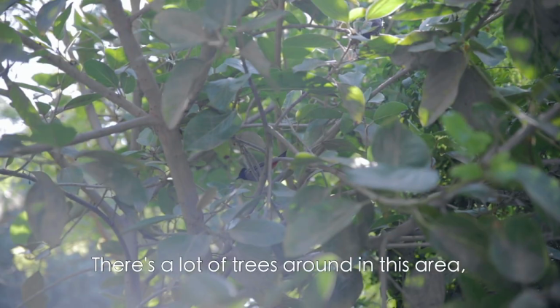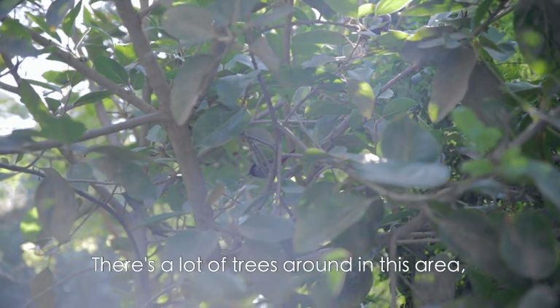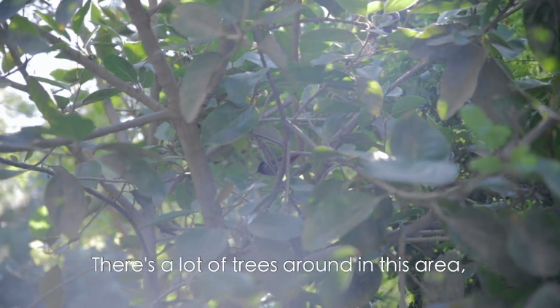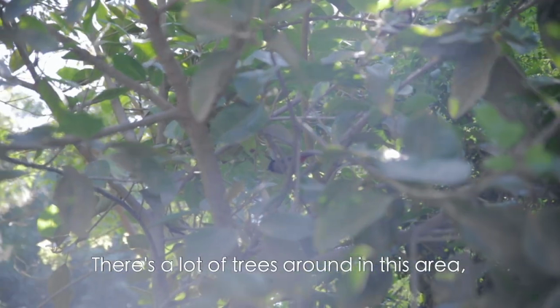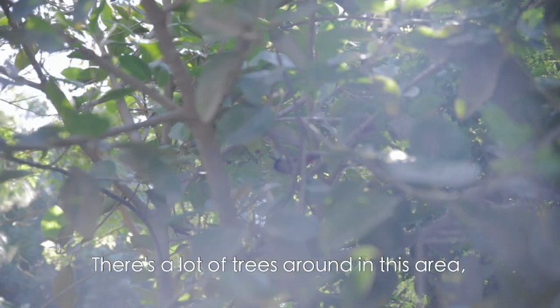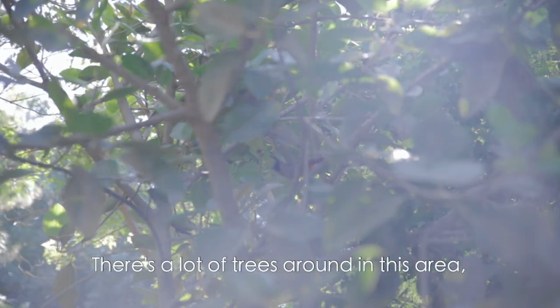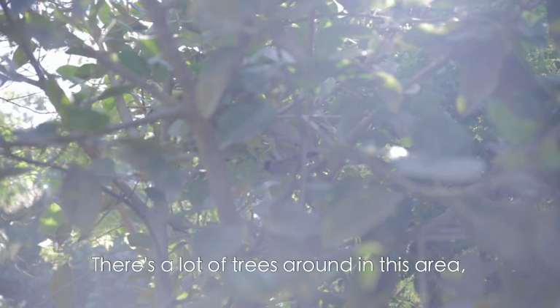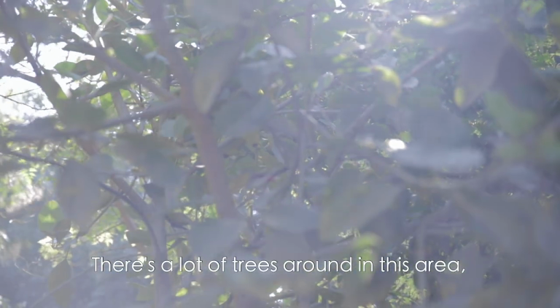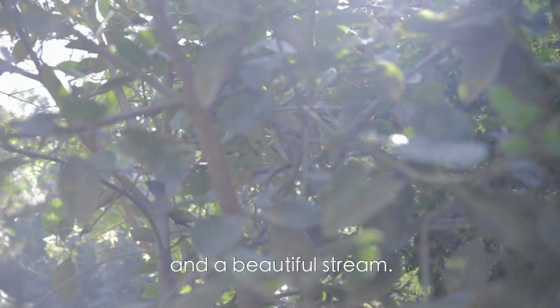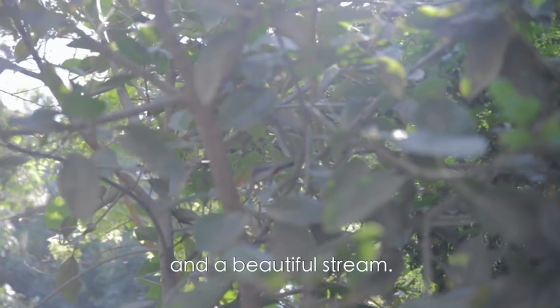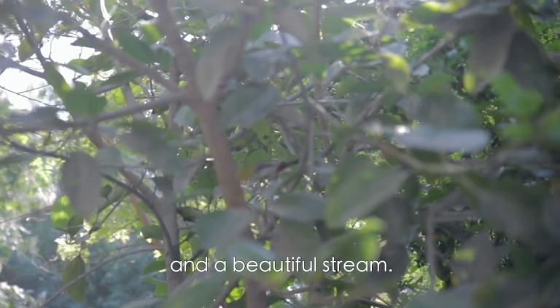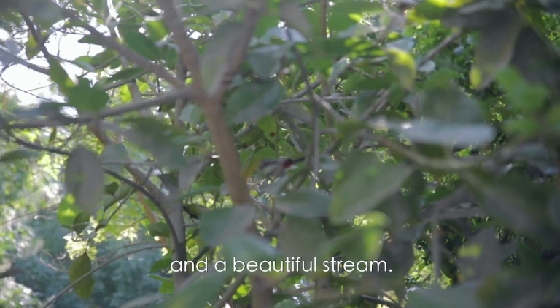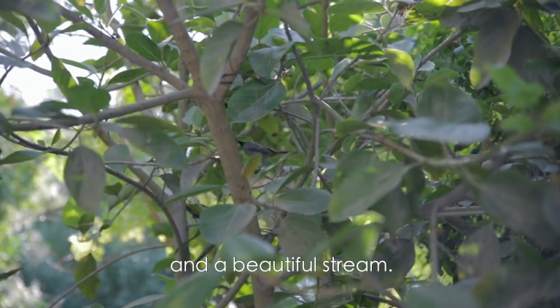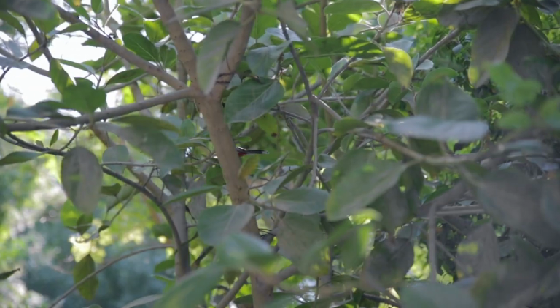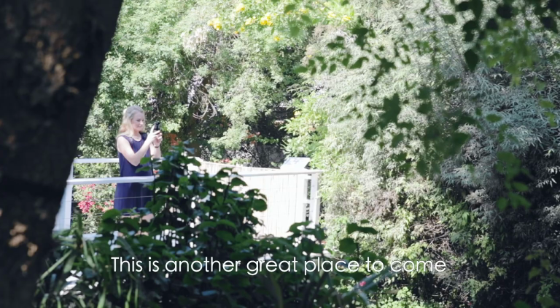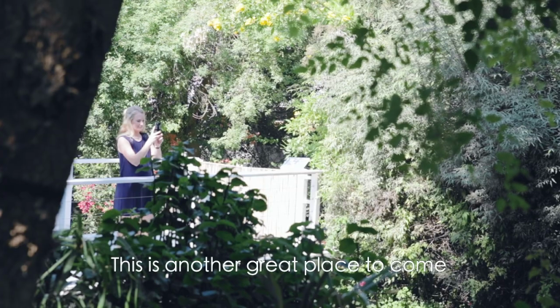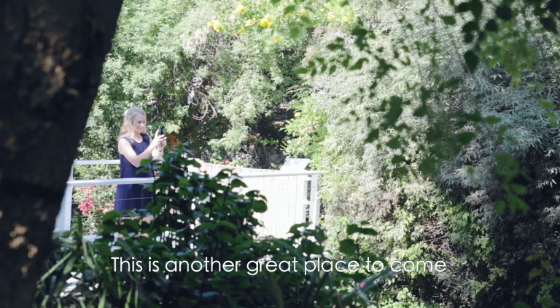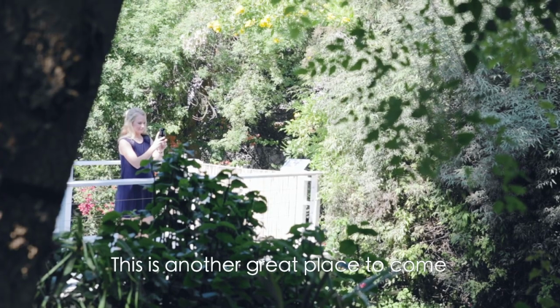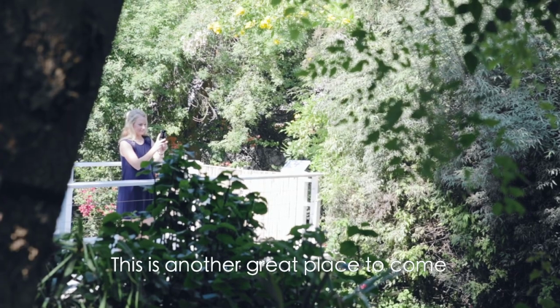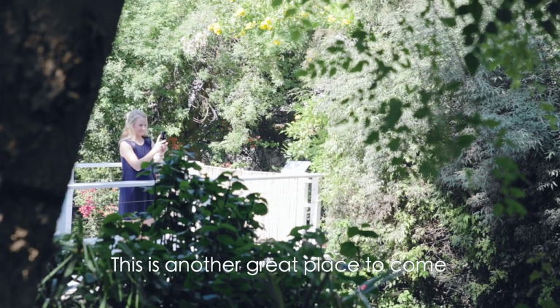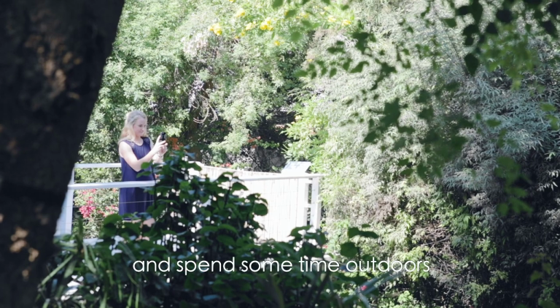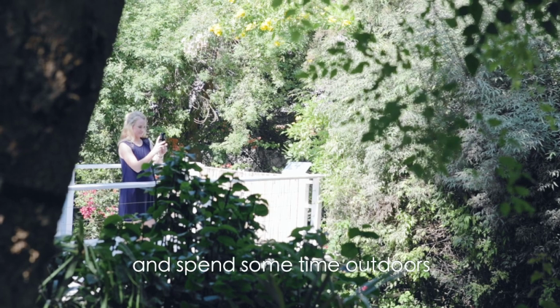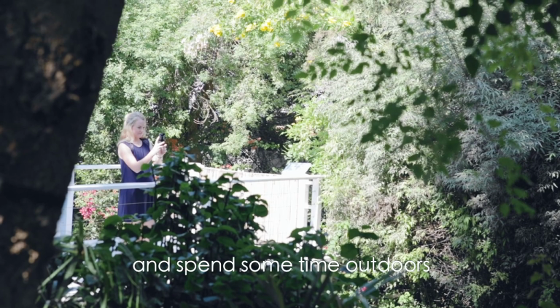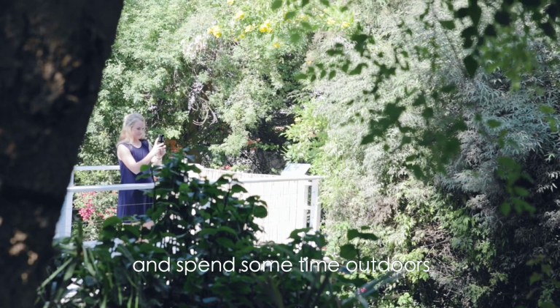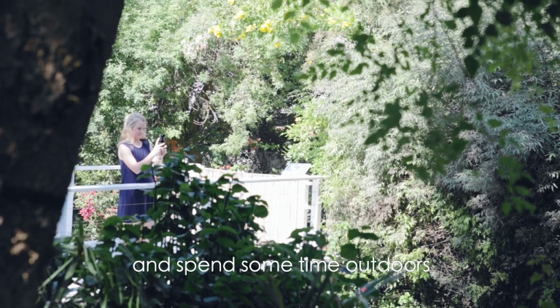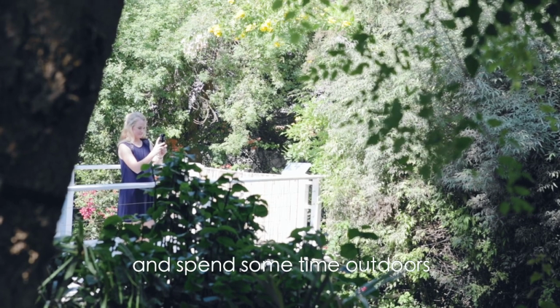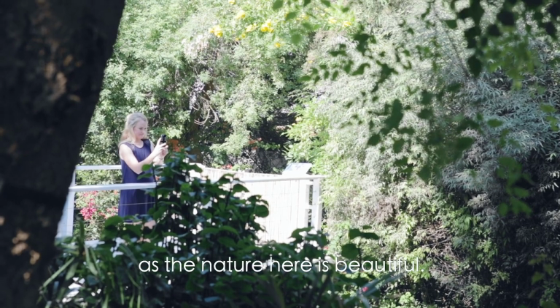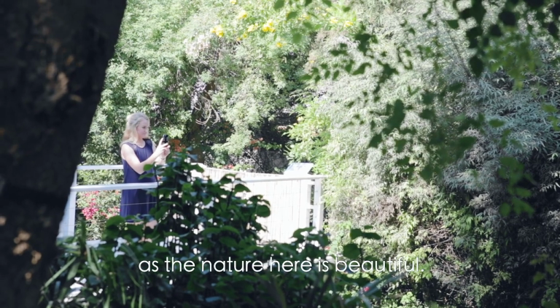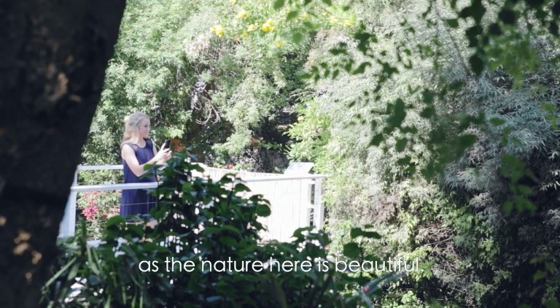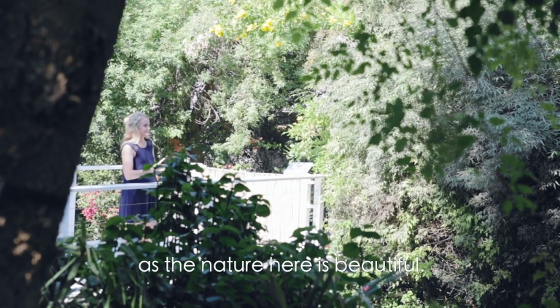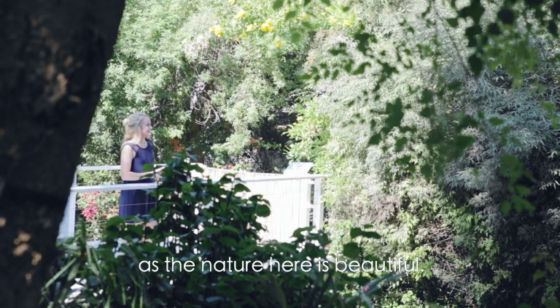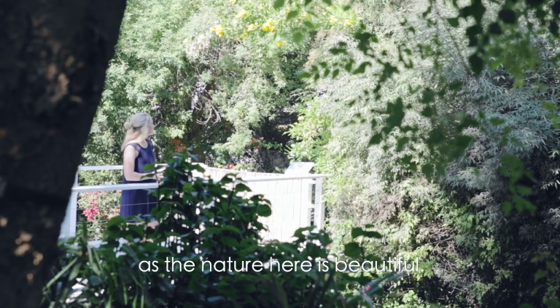There are a lot of trees in this area and a beautiful stream. This is another great place to come and spend some time outdoors as the nature here is beautiful.